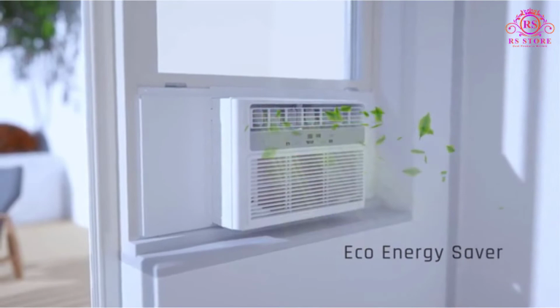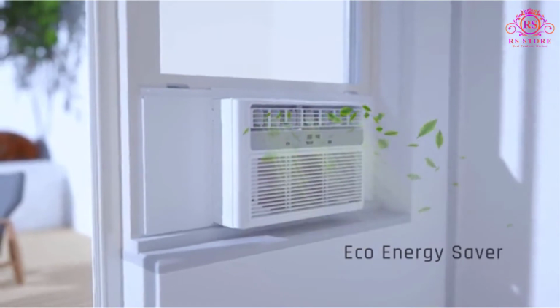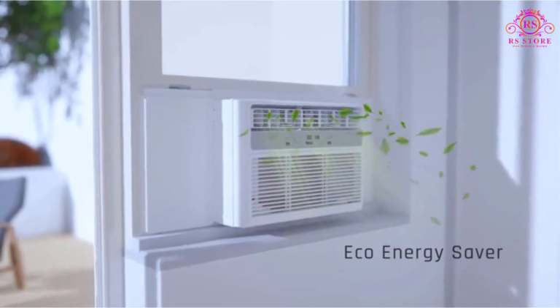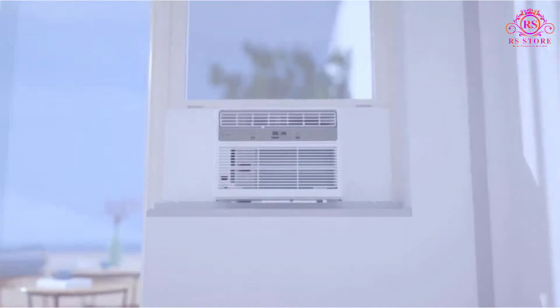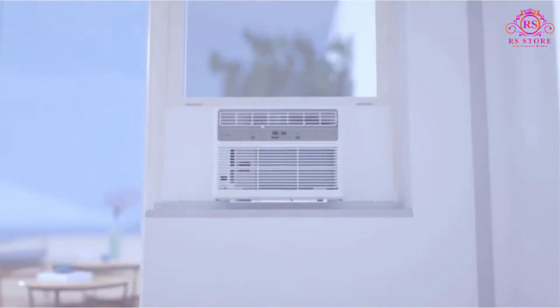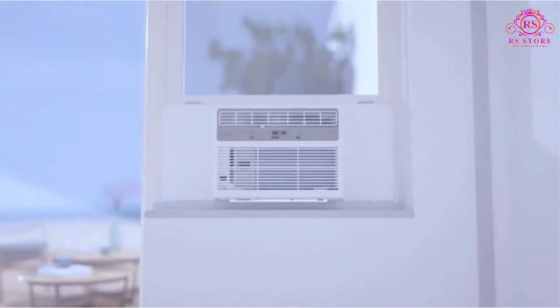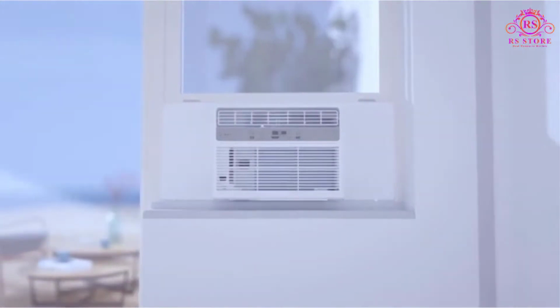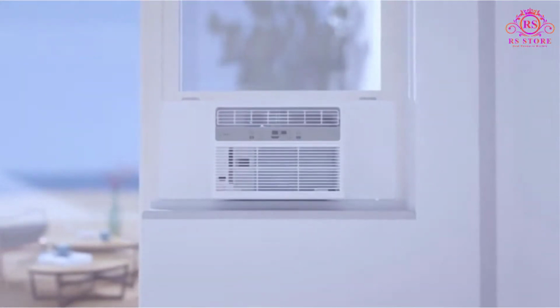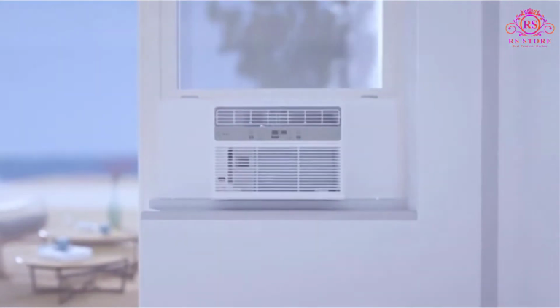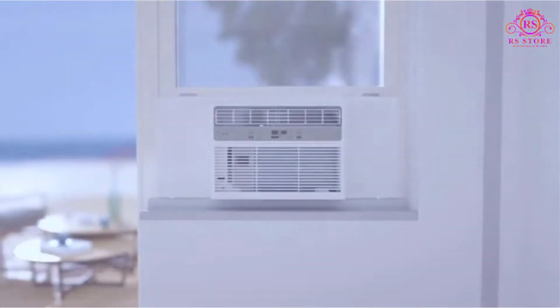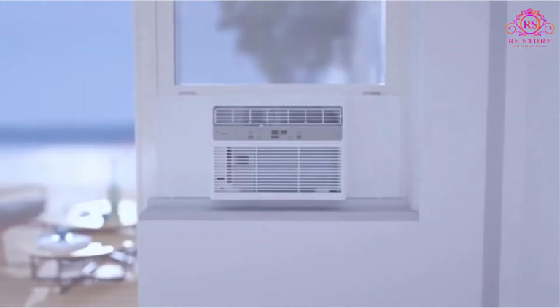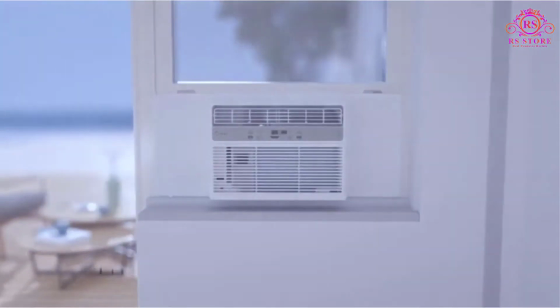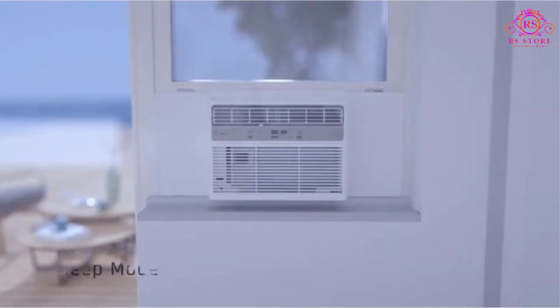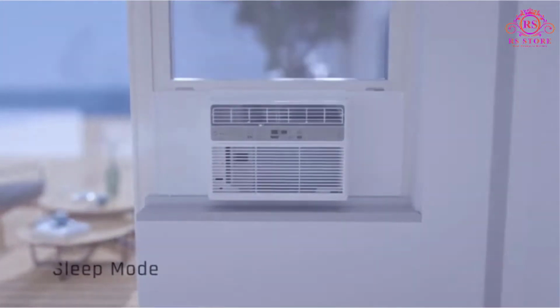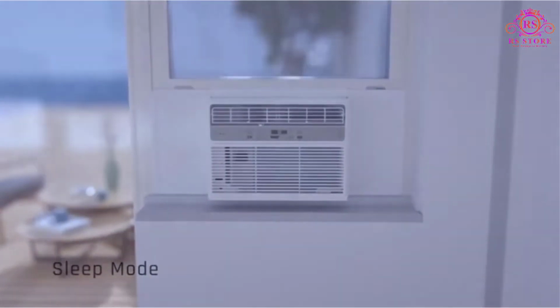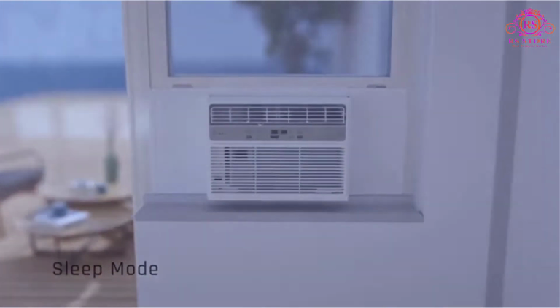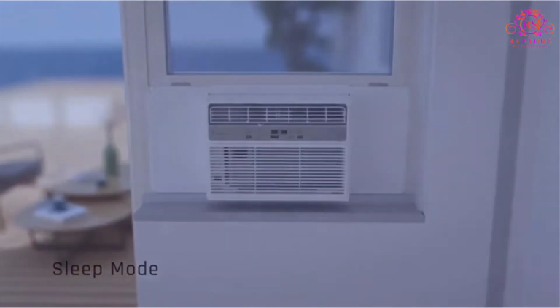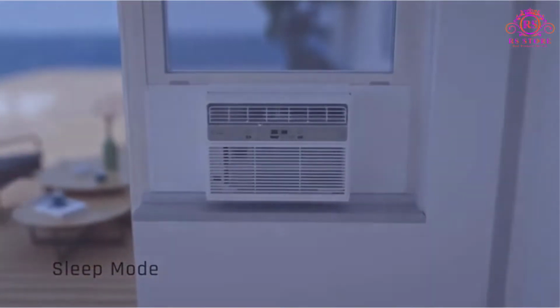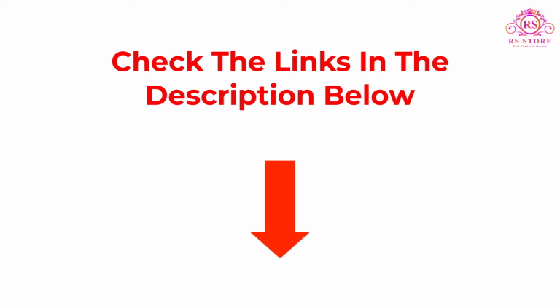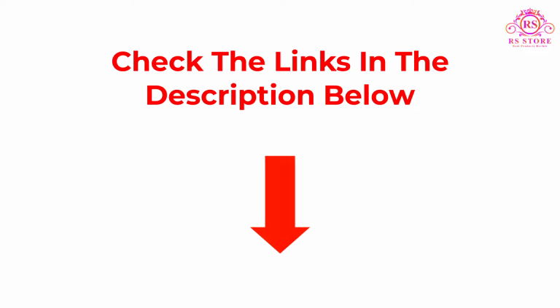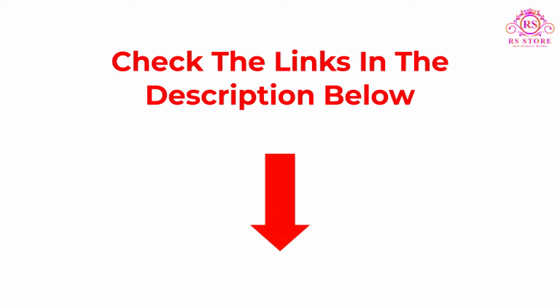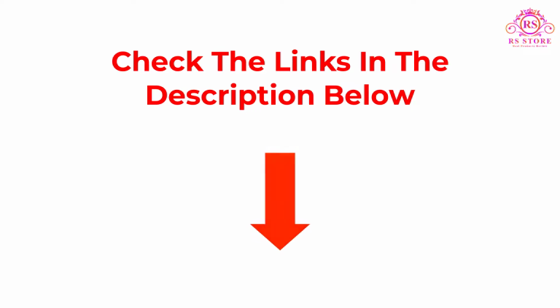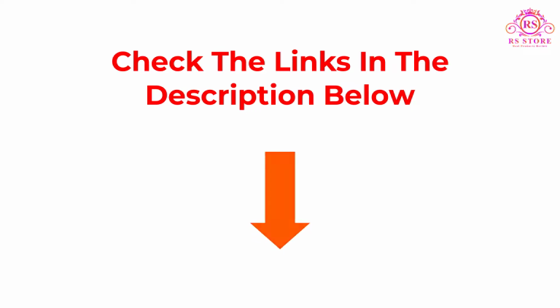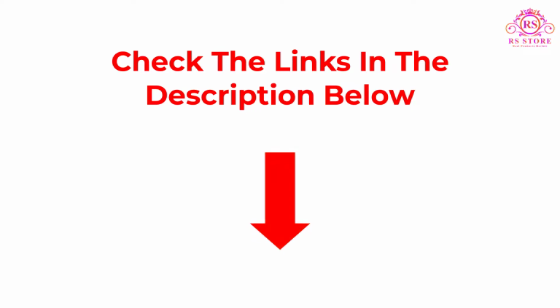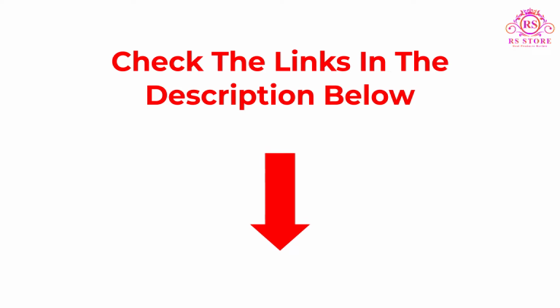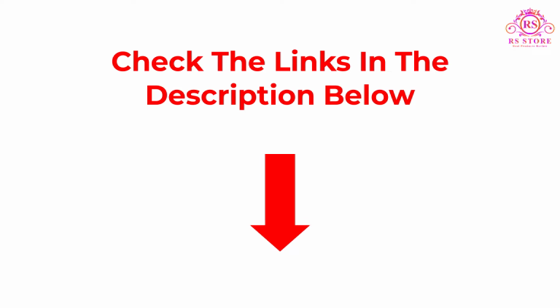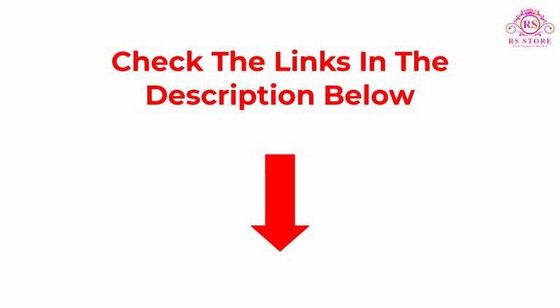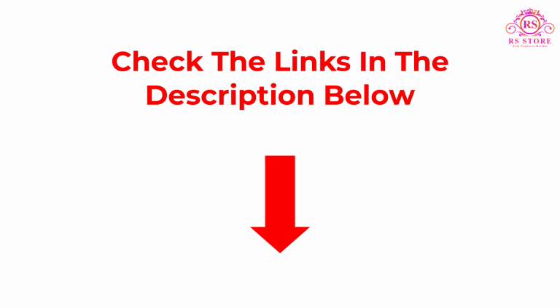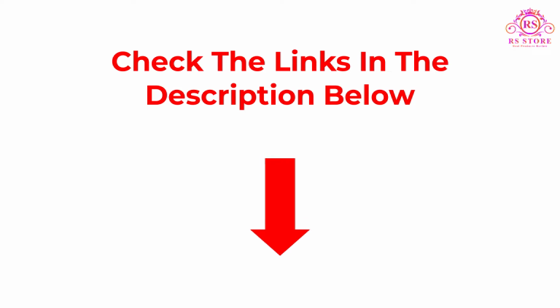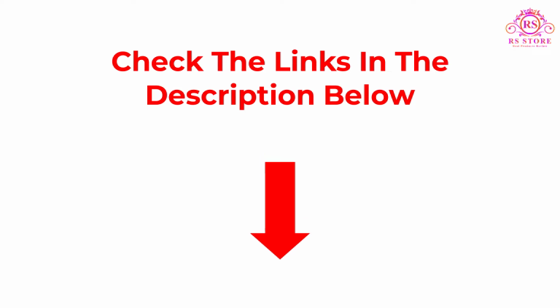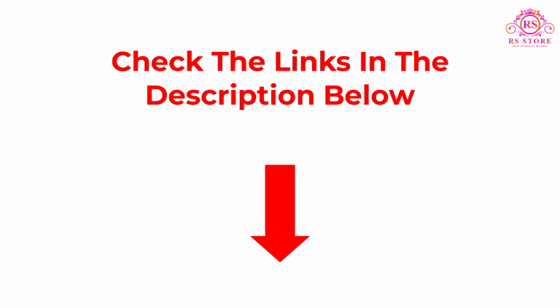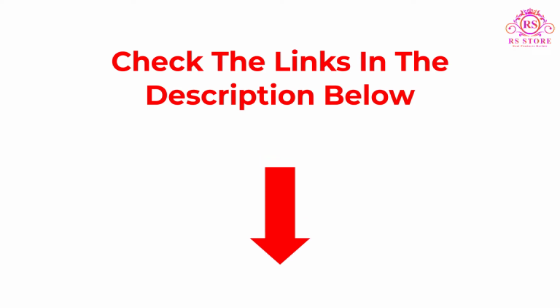If you want more information and updated pricing on the products mentioned, be sure to check the links below. So let's get started with the video.